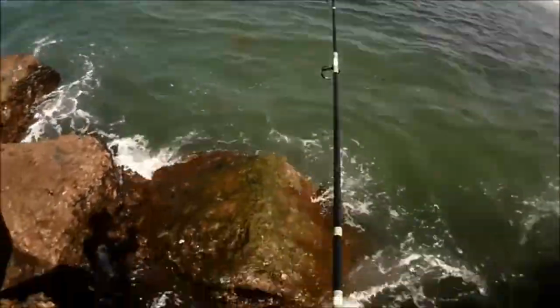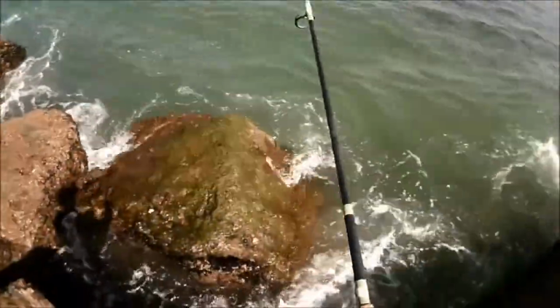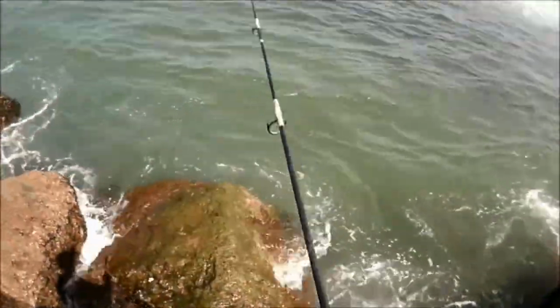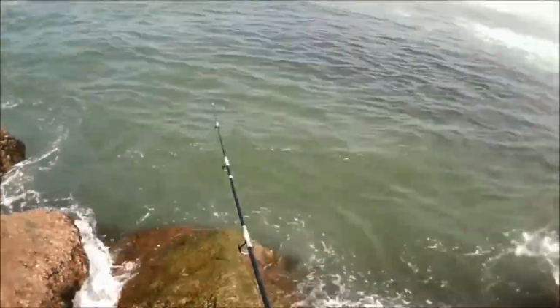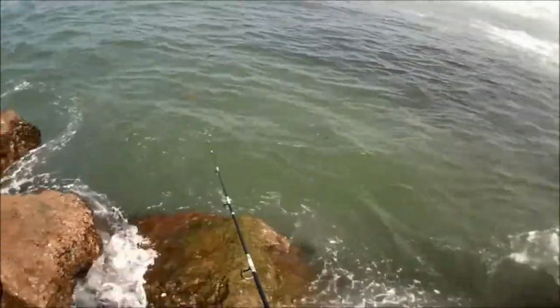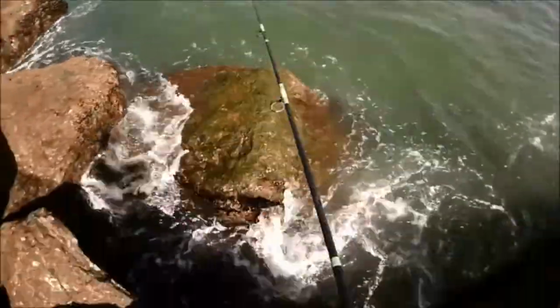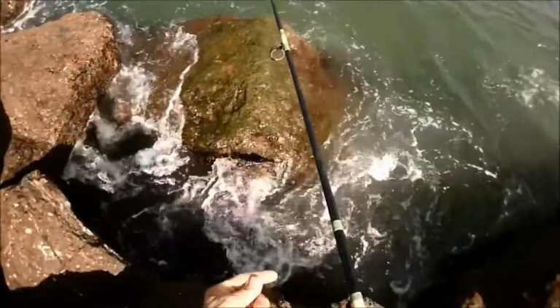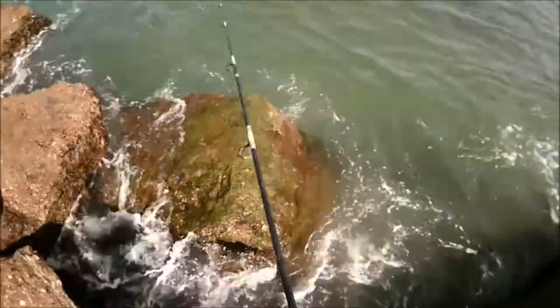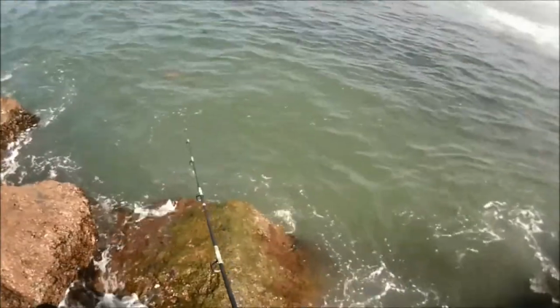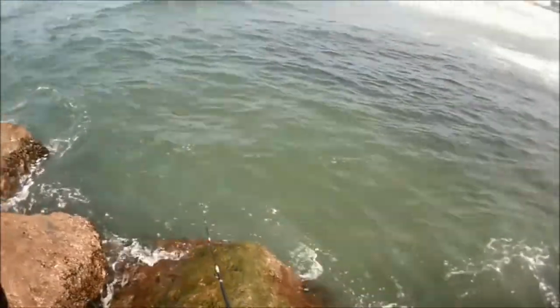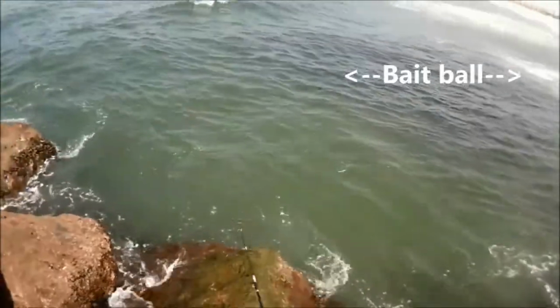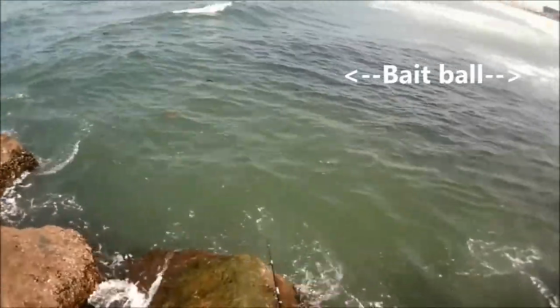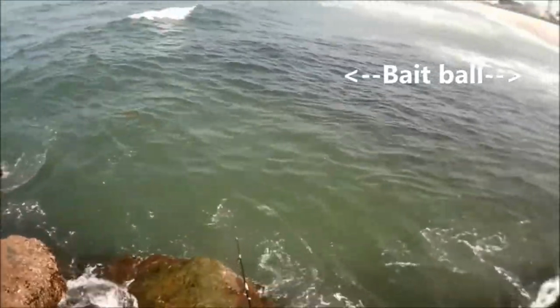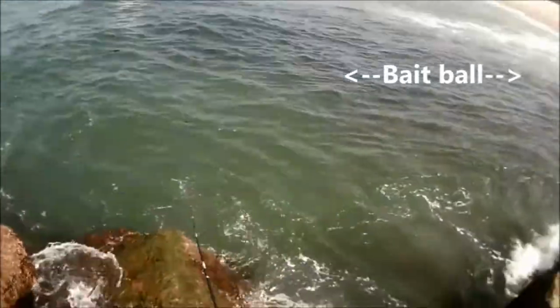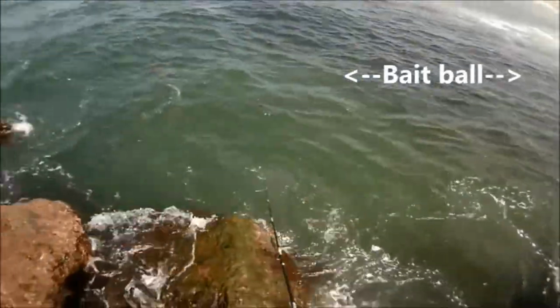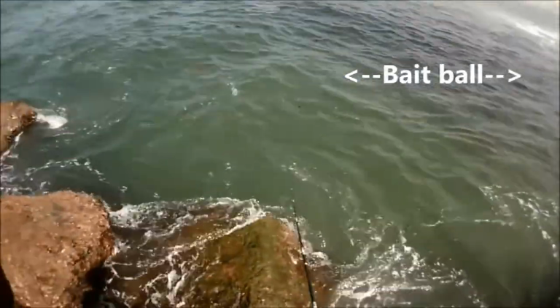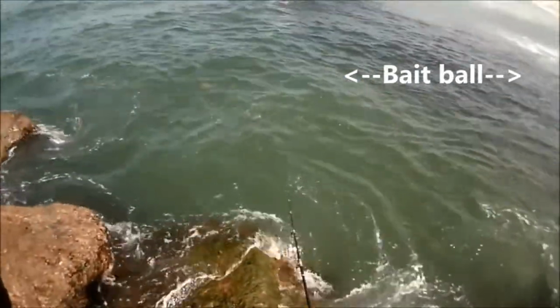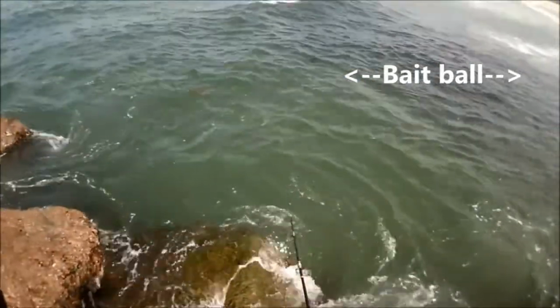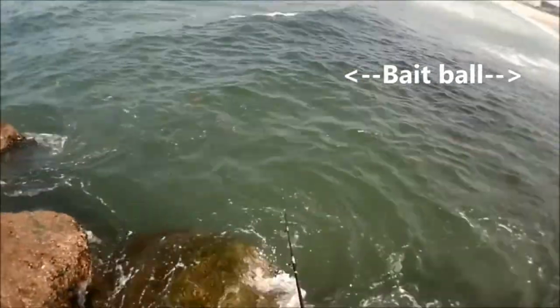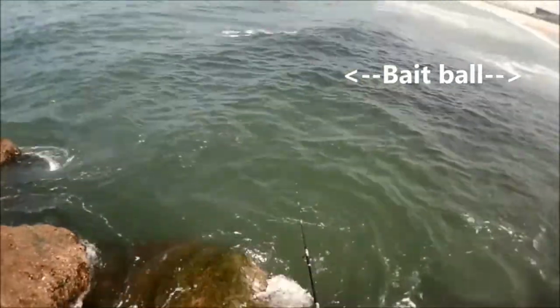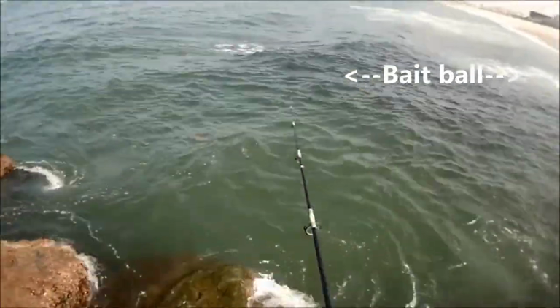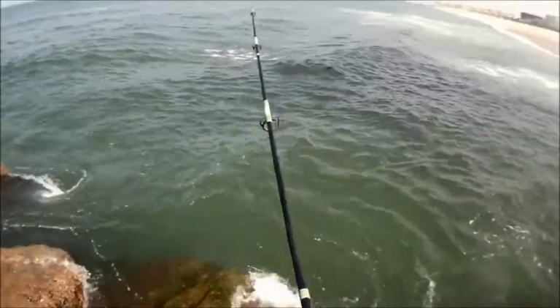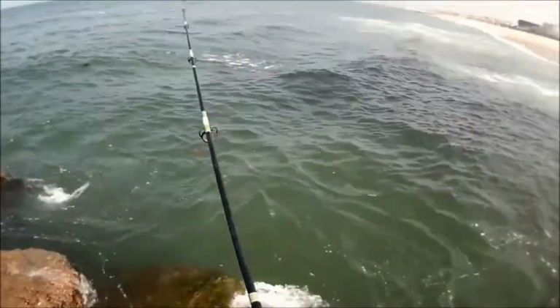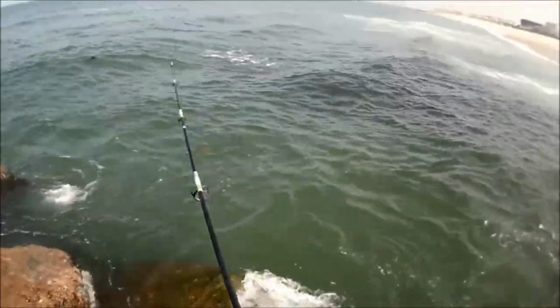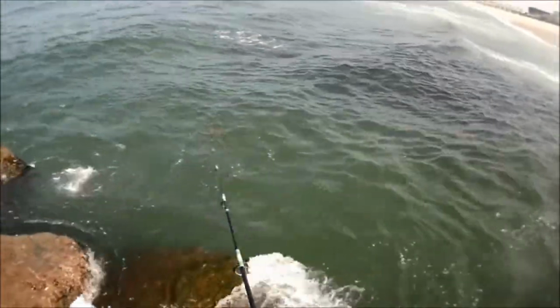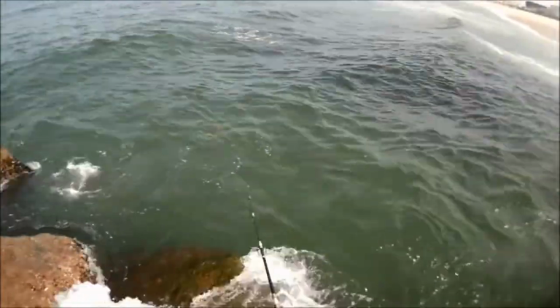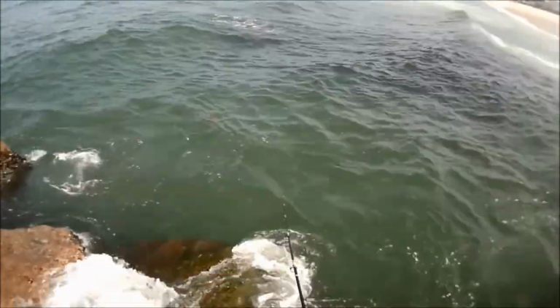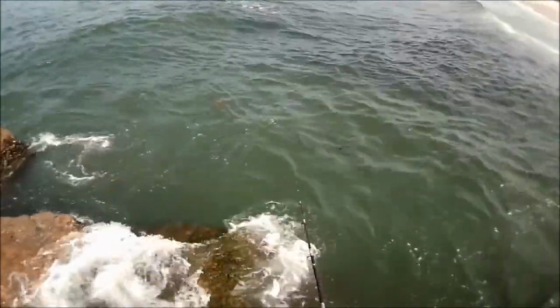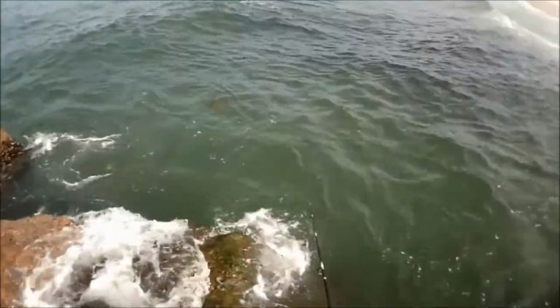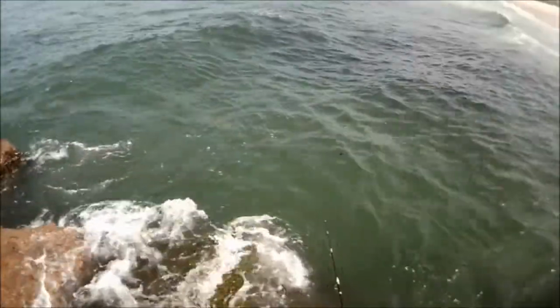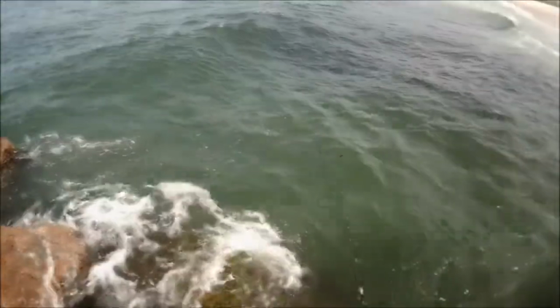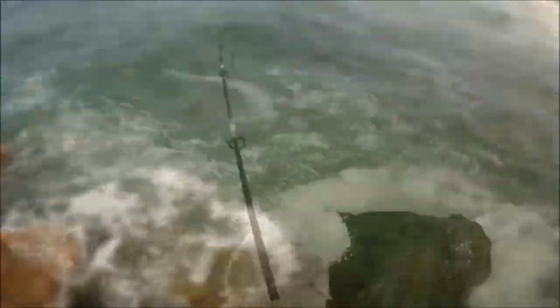This huge dark cloud in front of me in the water — that is a huge bait ball.